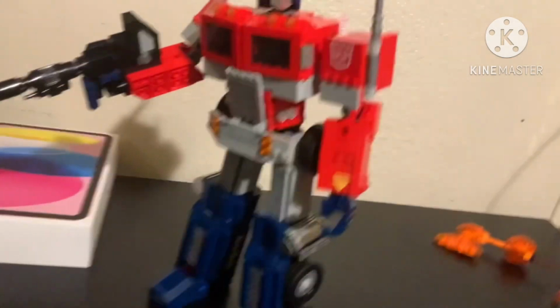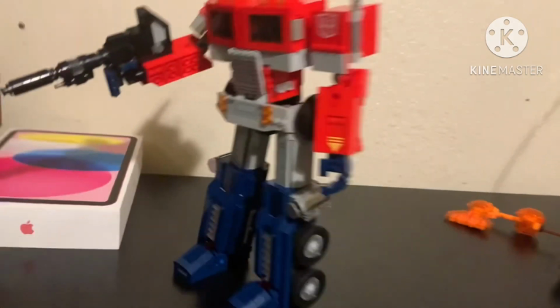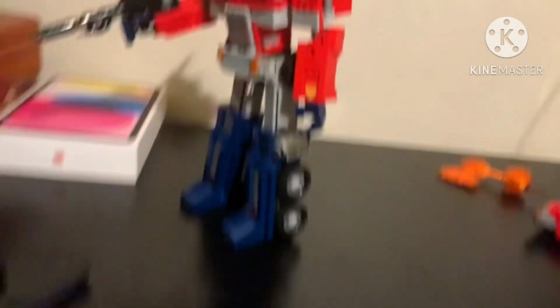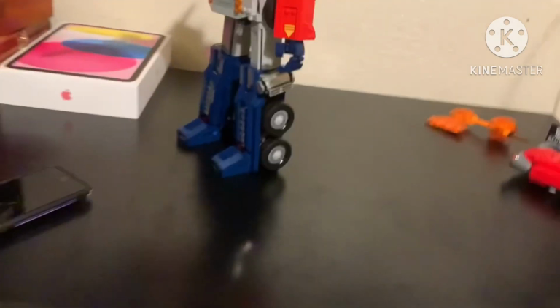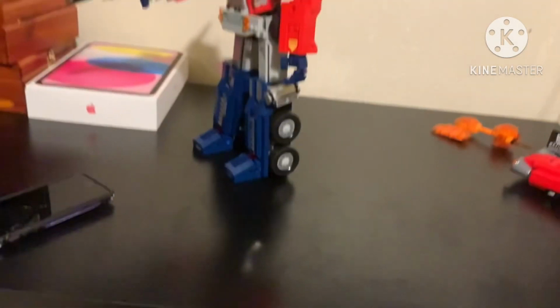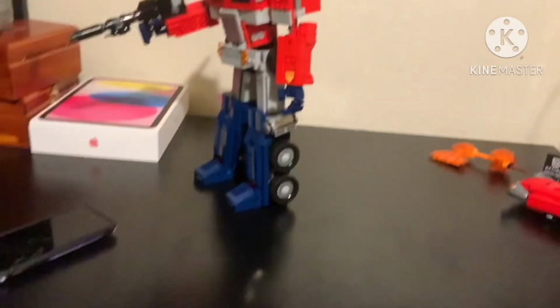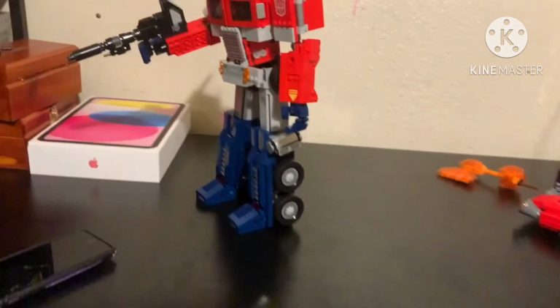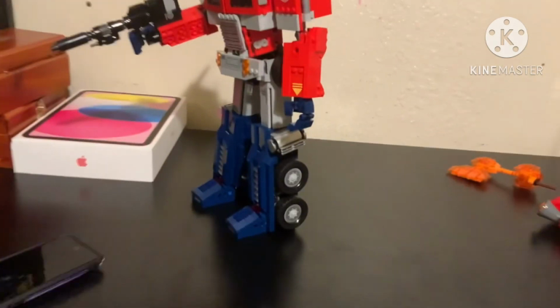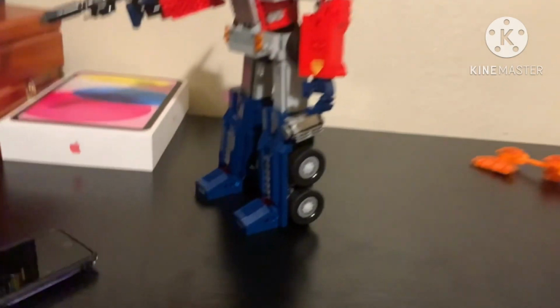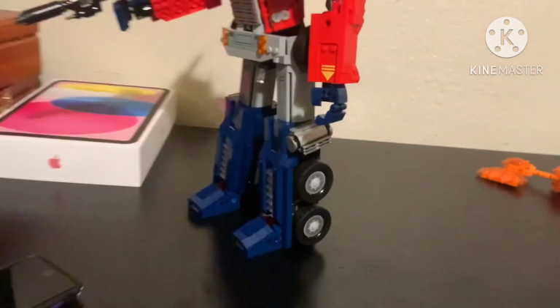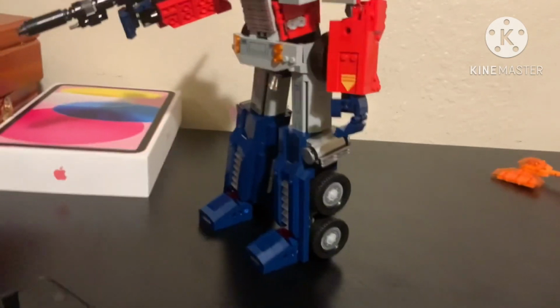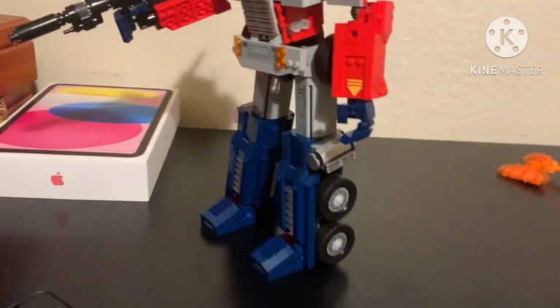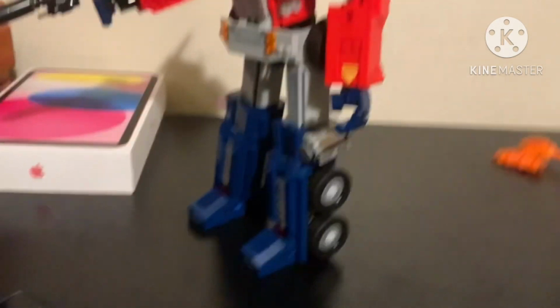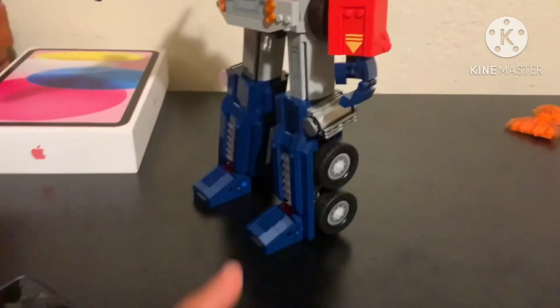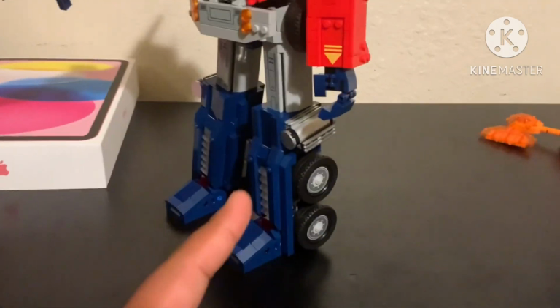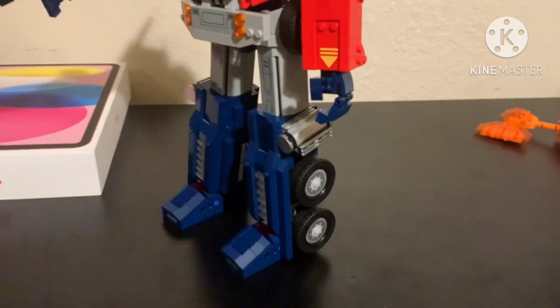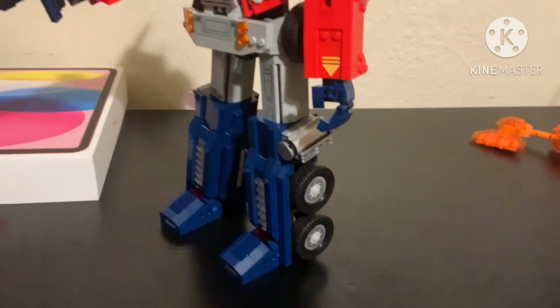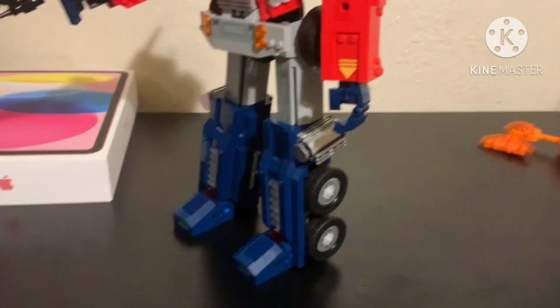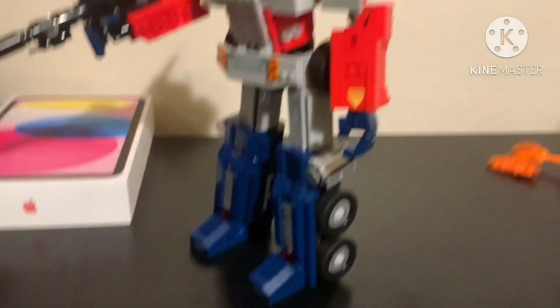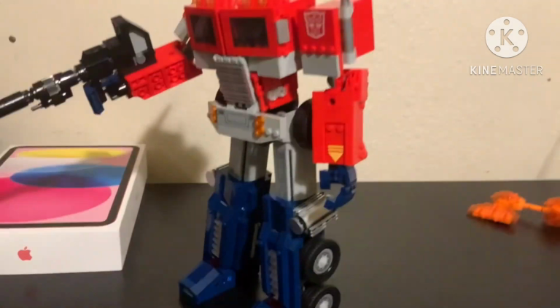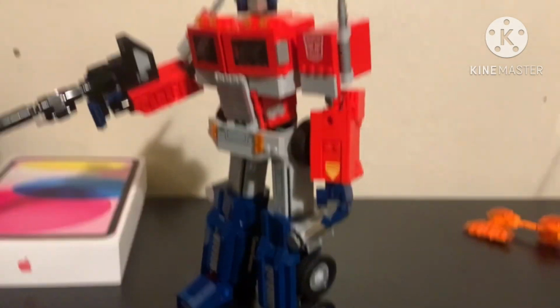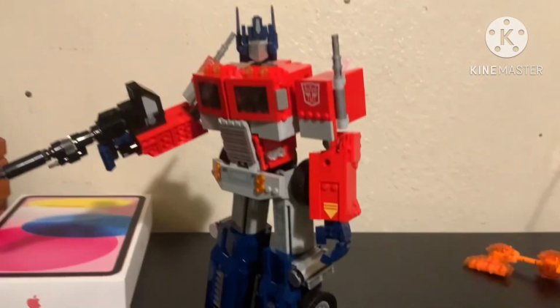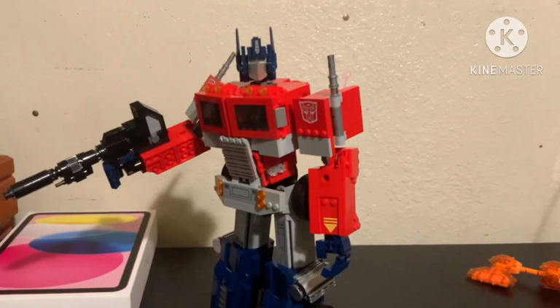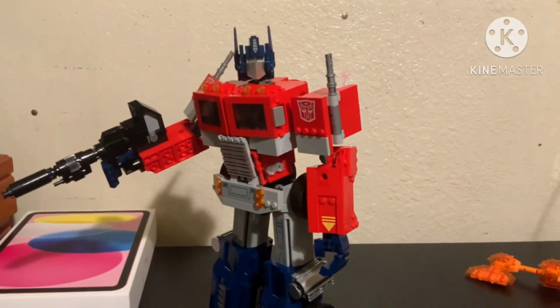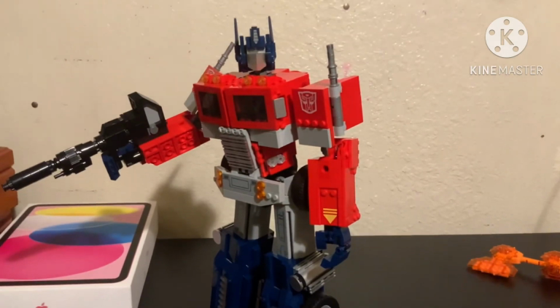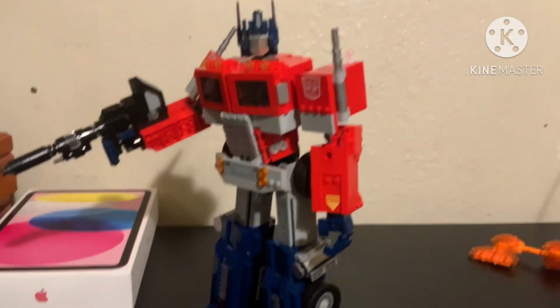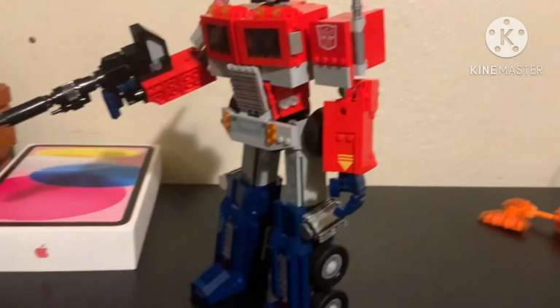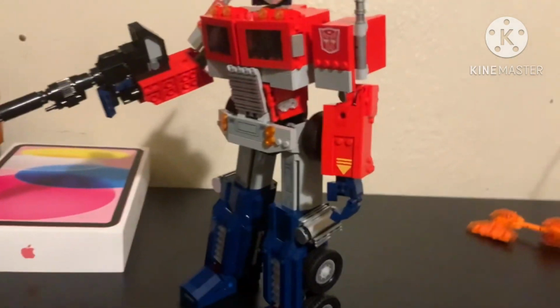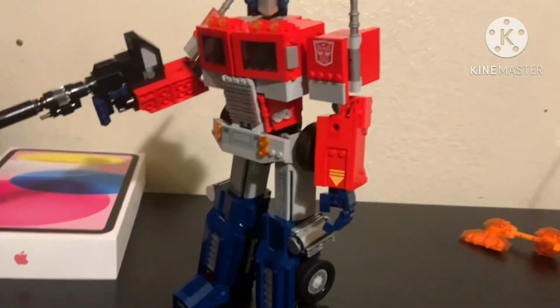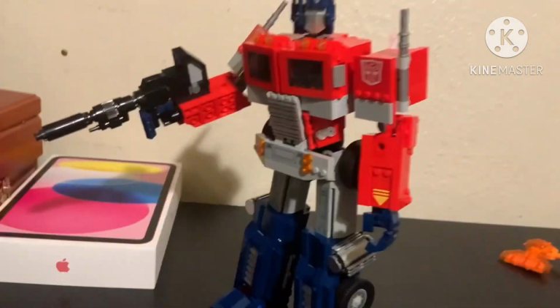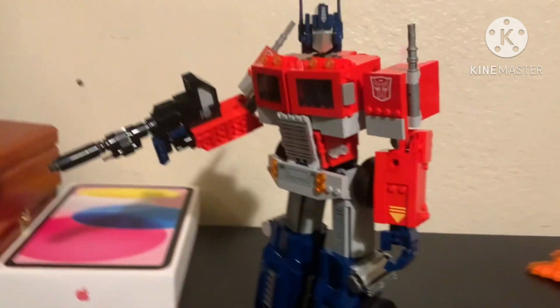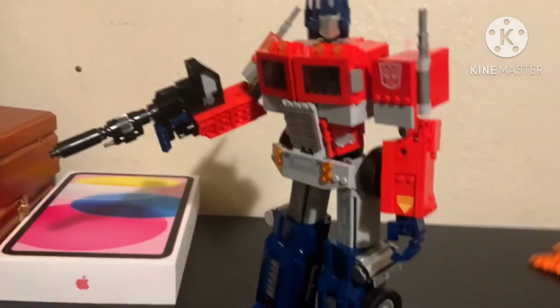Alright, look at him. His legs are not bending or anything. But I'm going to fix it.